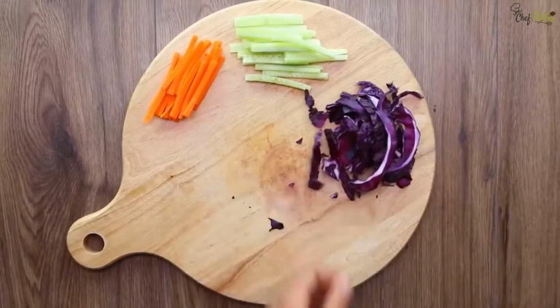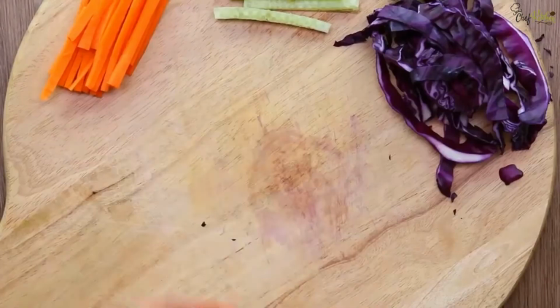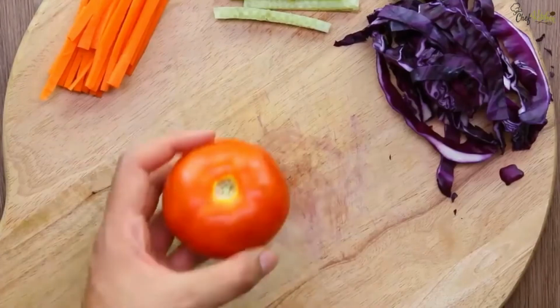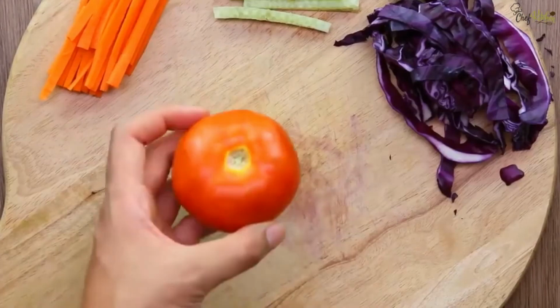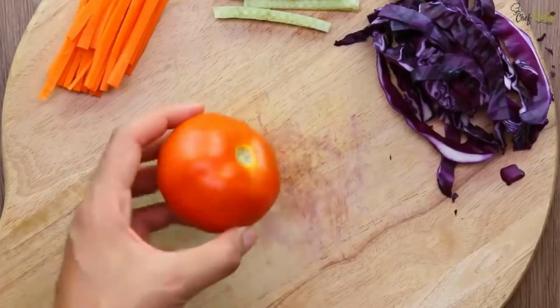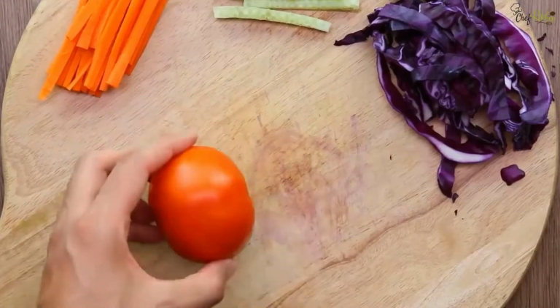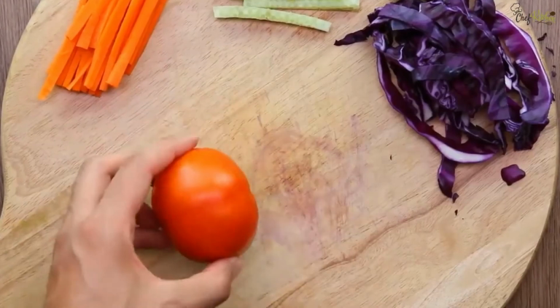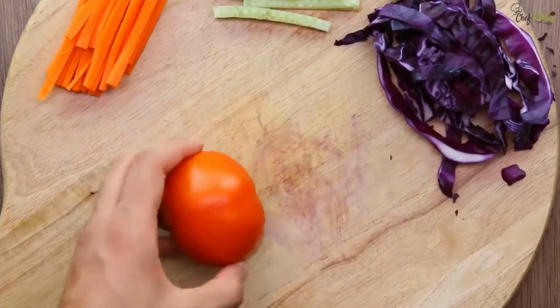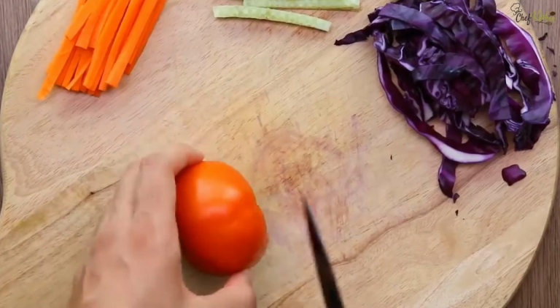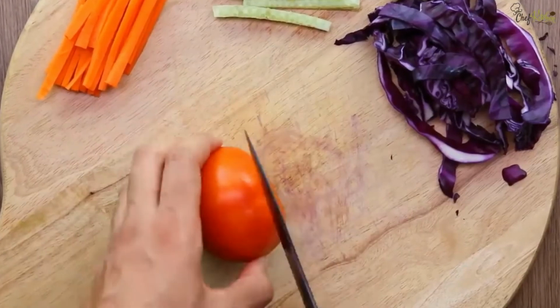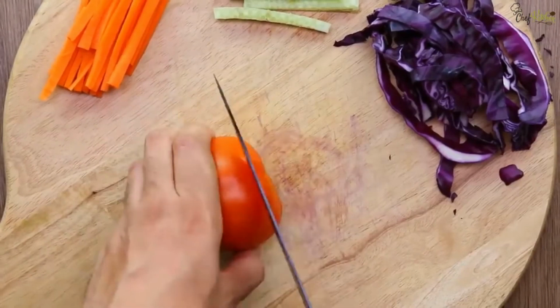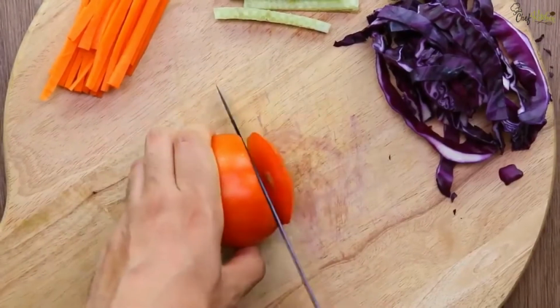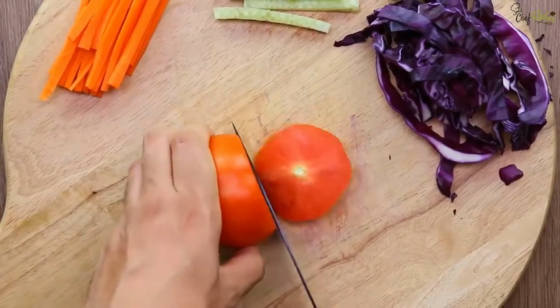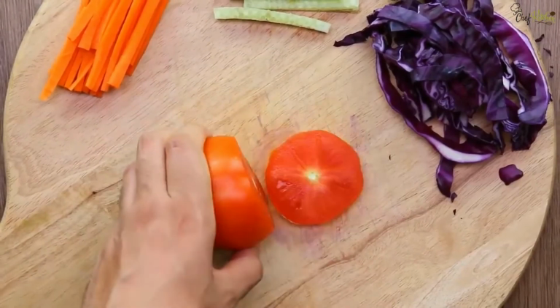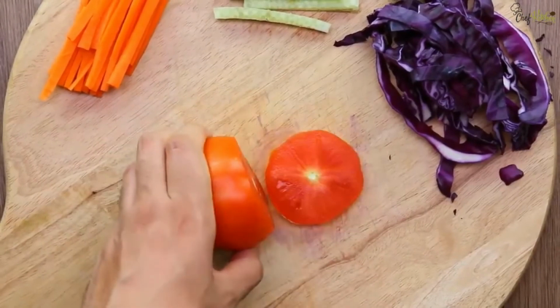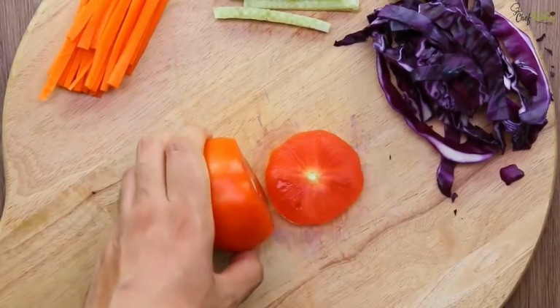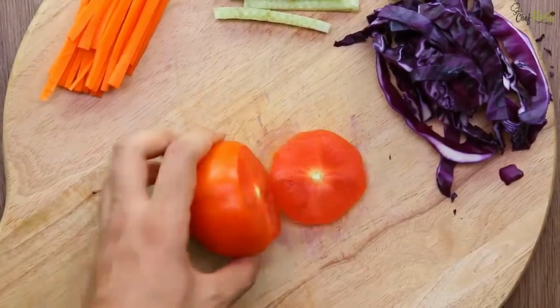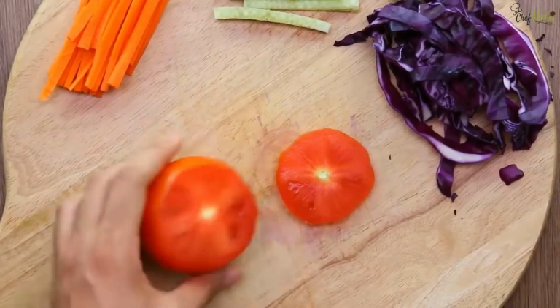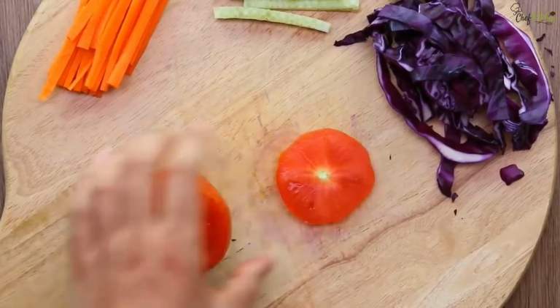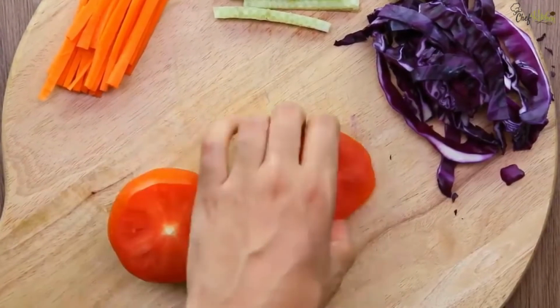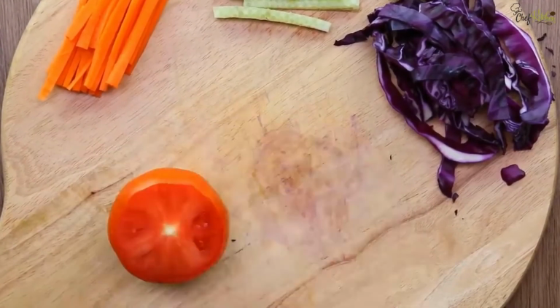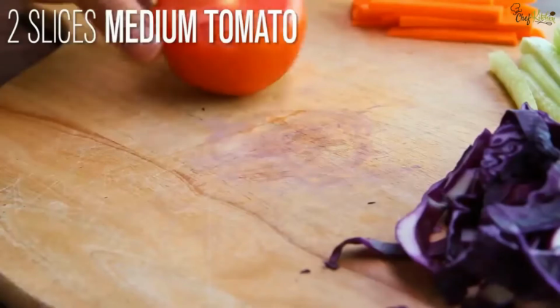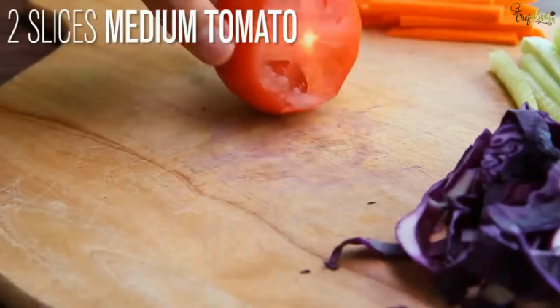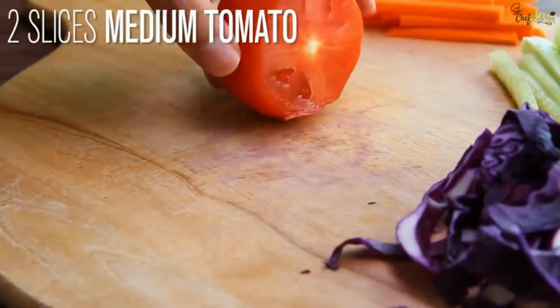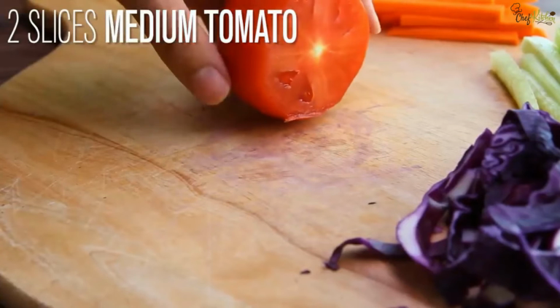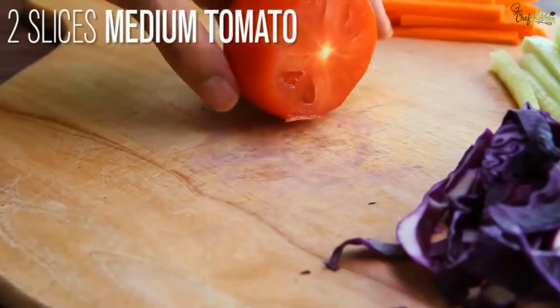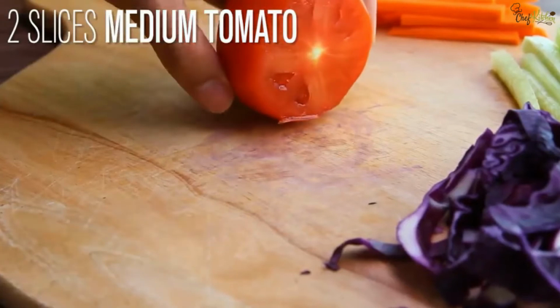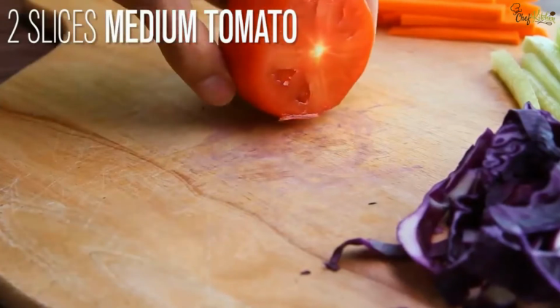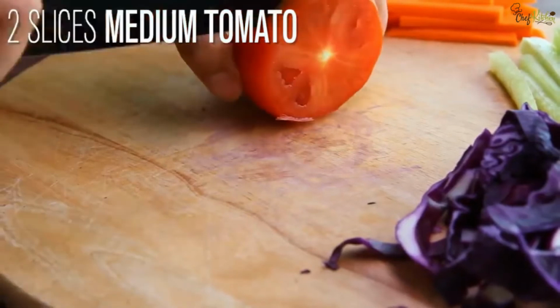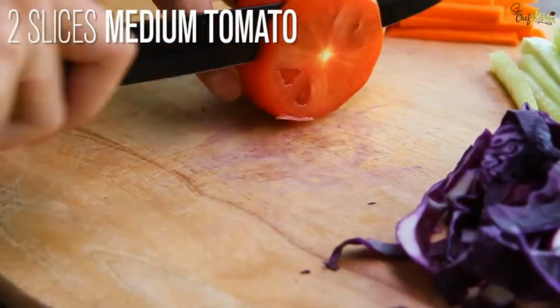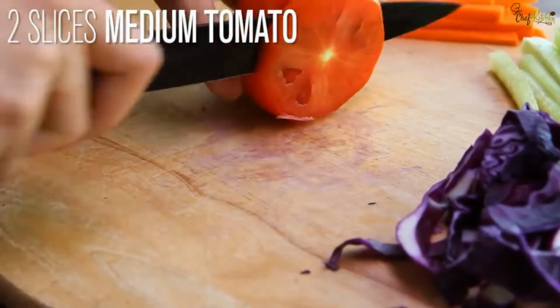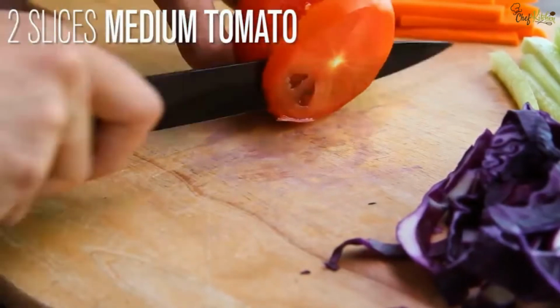Take one medium-size tomato, then remove the head part of it, and cut it into slices.